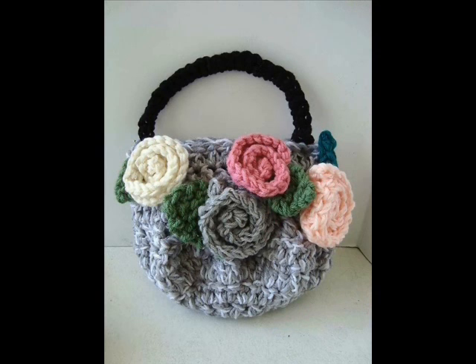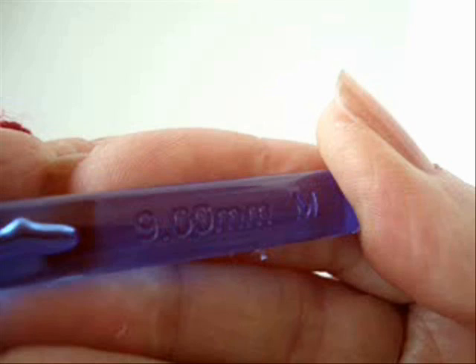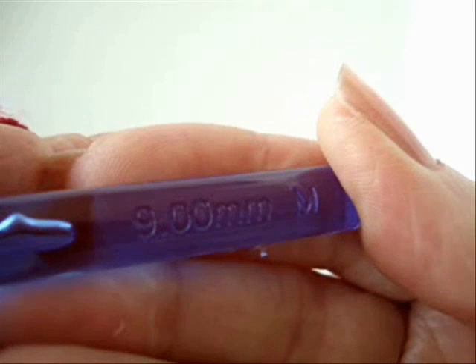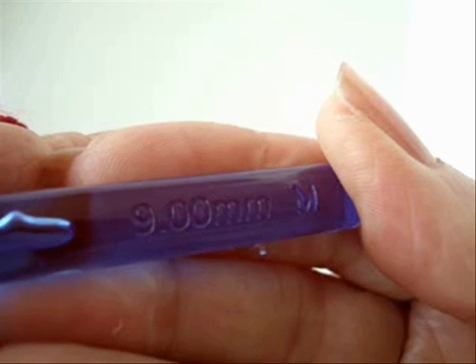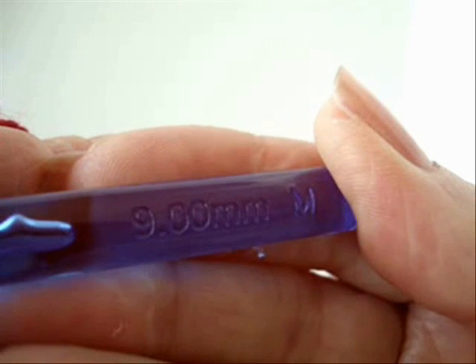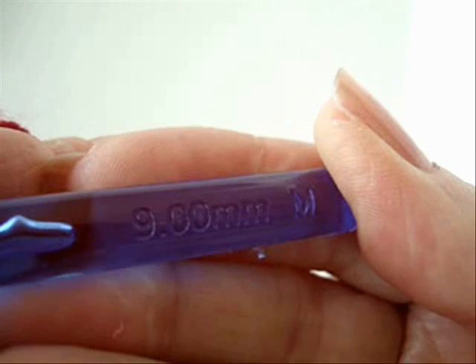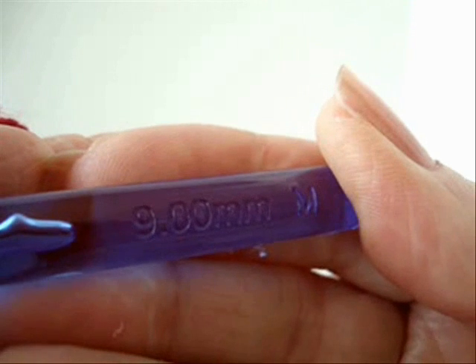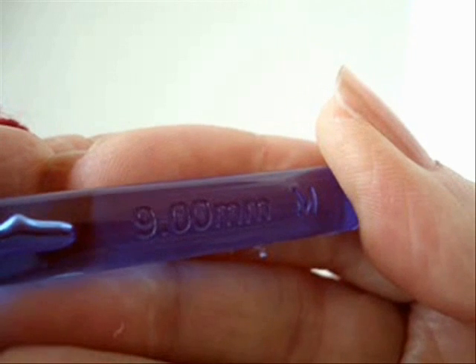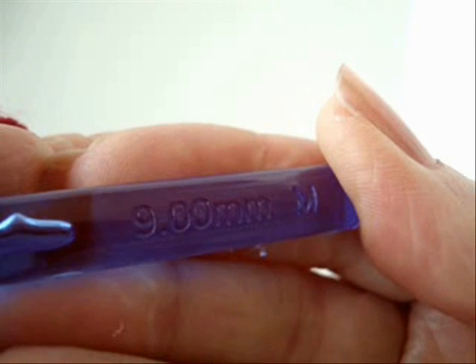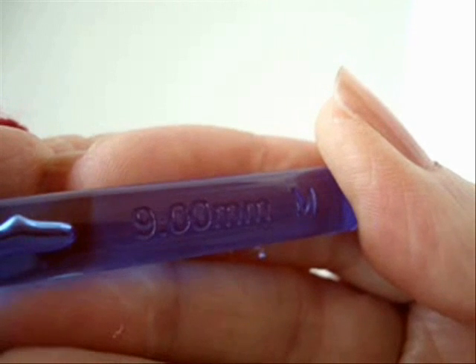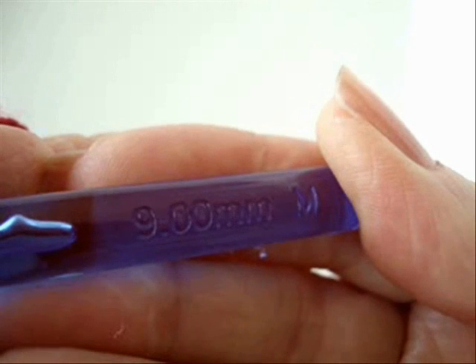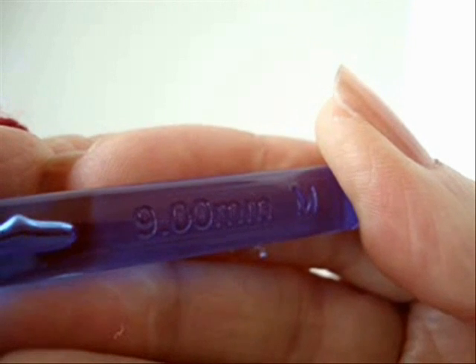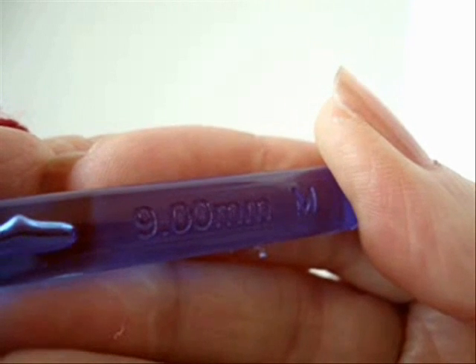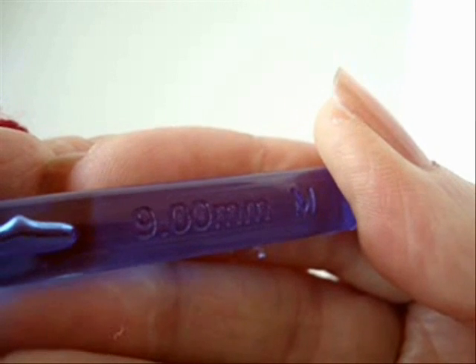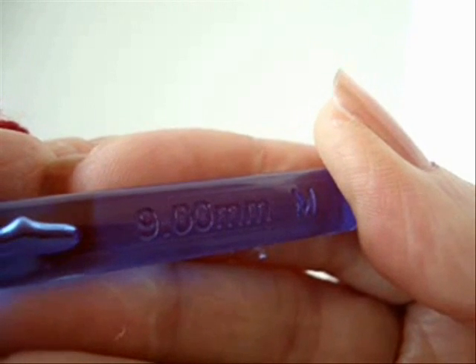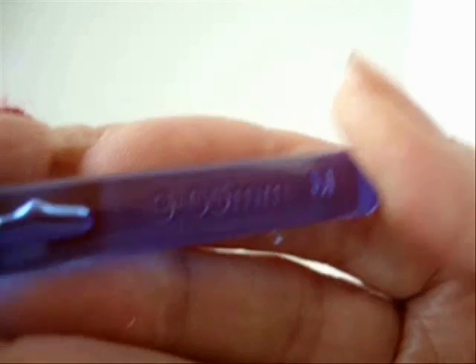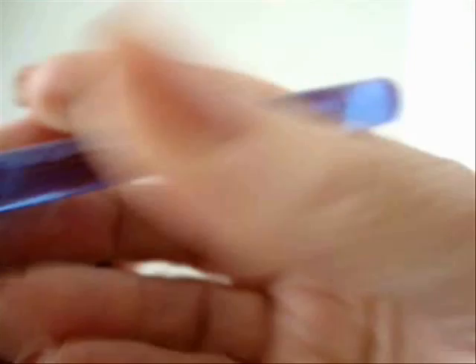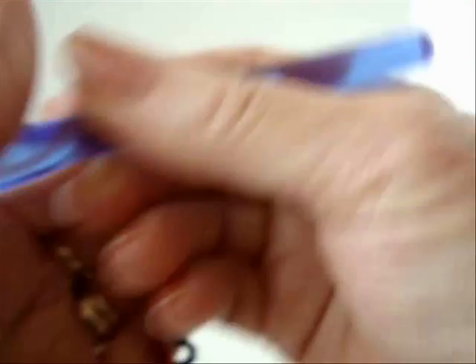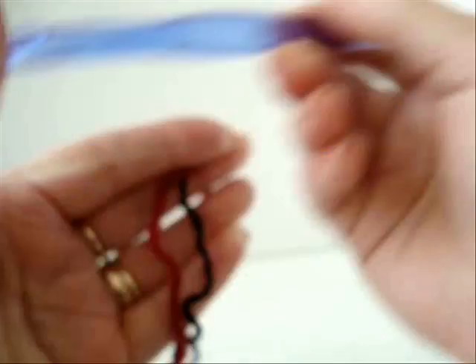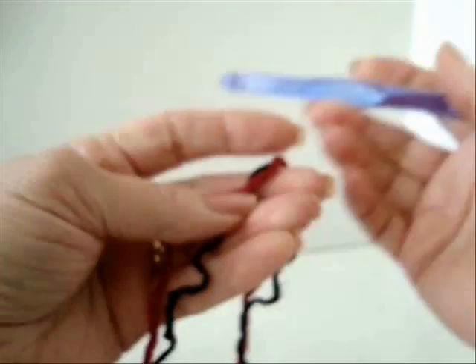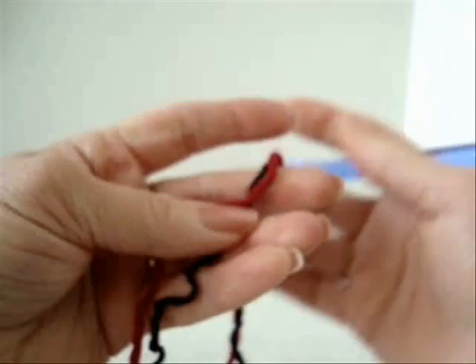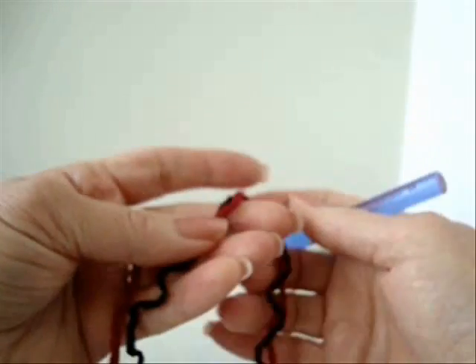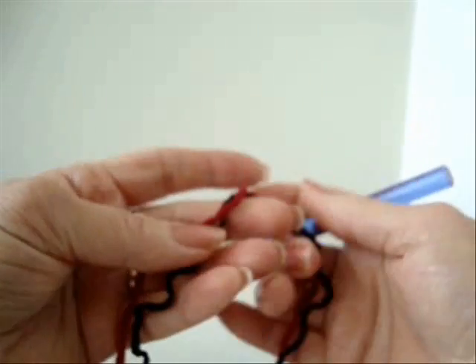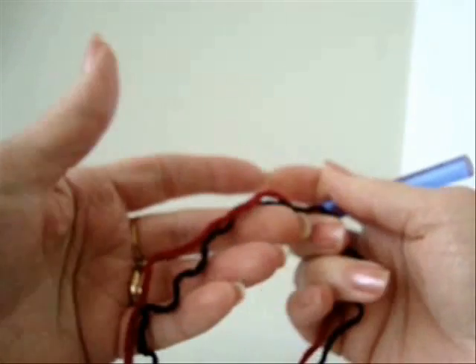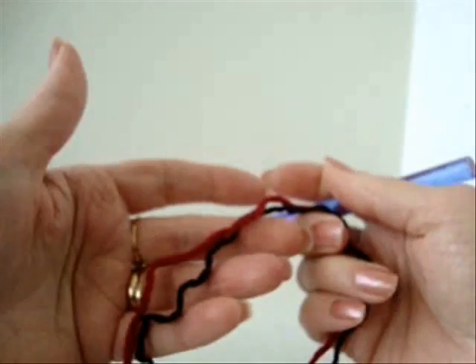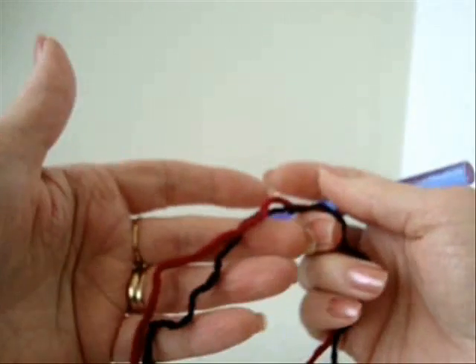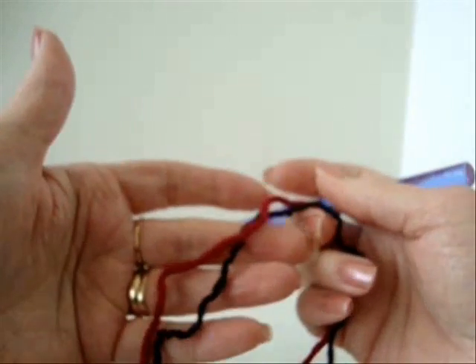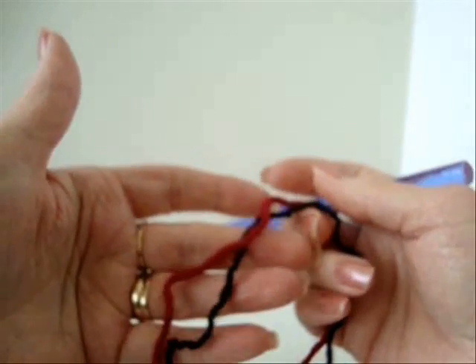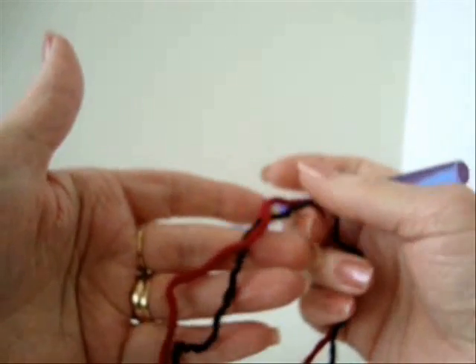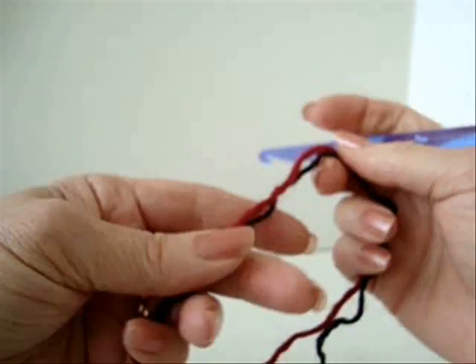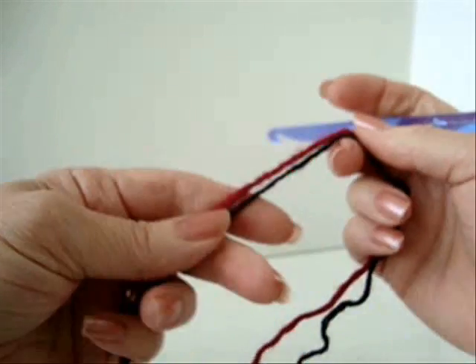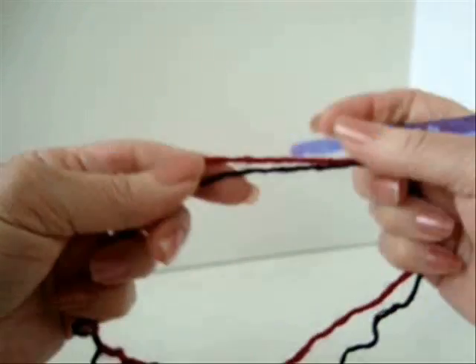I'm going to work with a size 9mm crochet hook and two strands of worsted weight yarn.